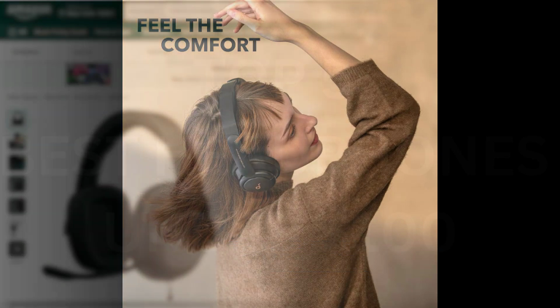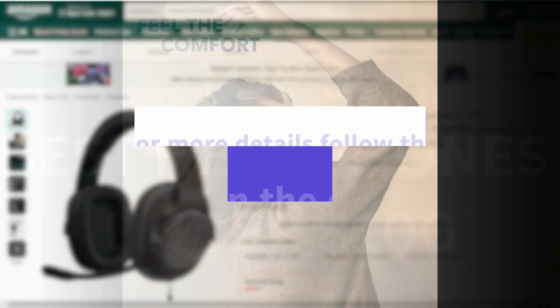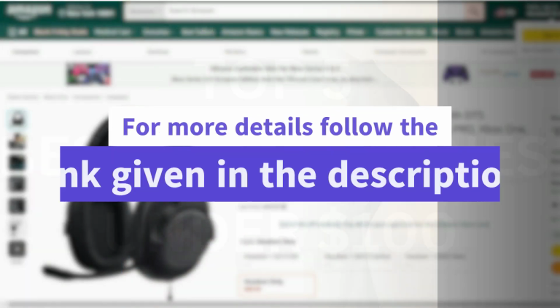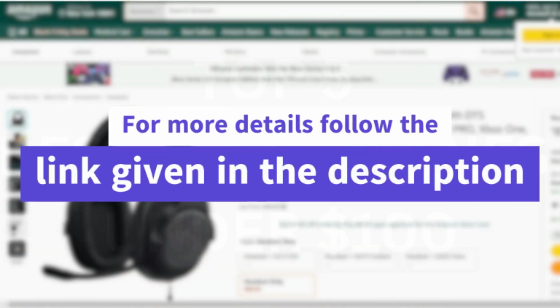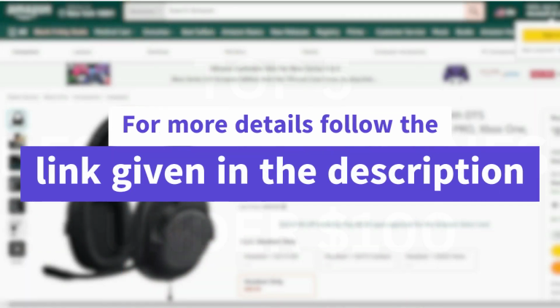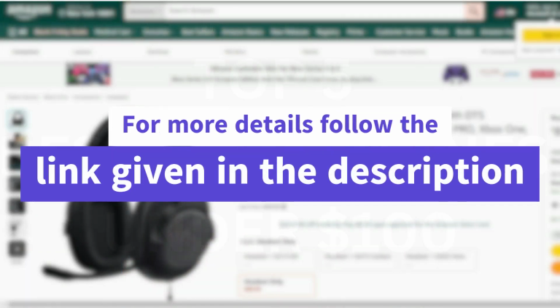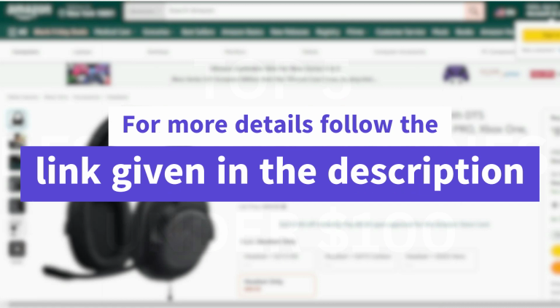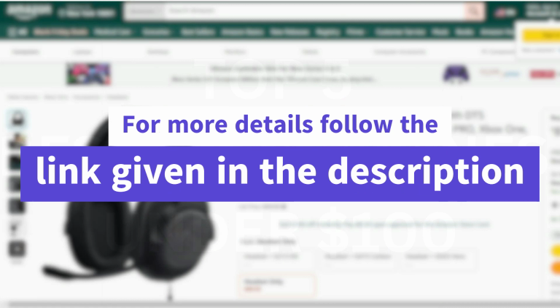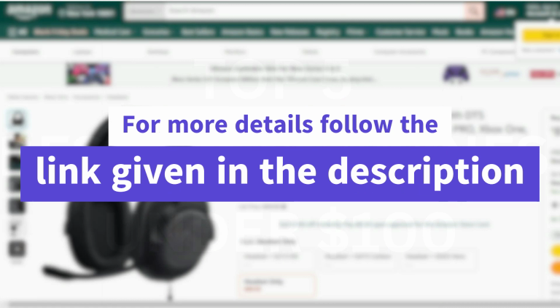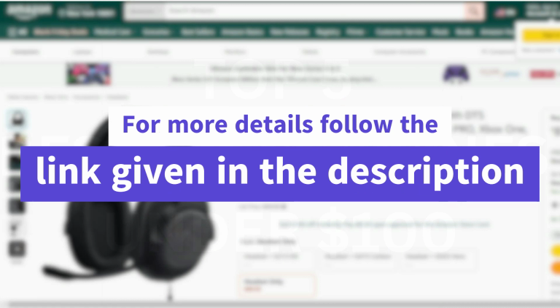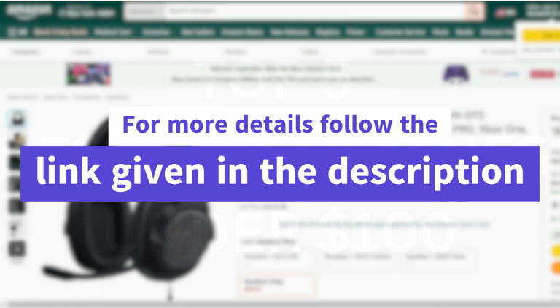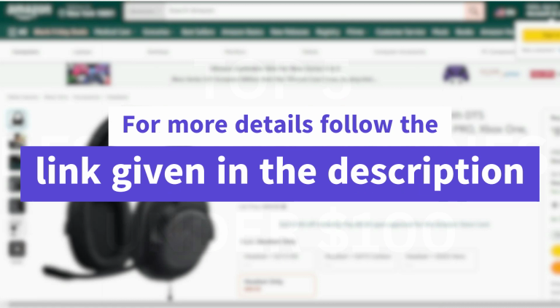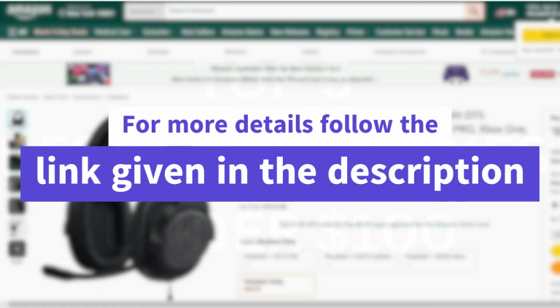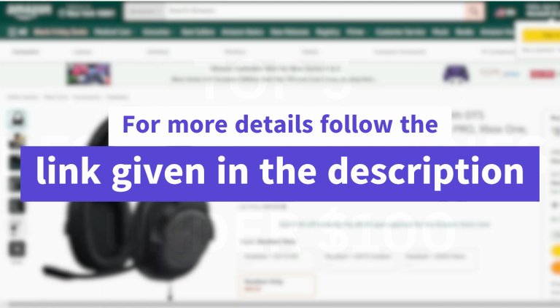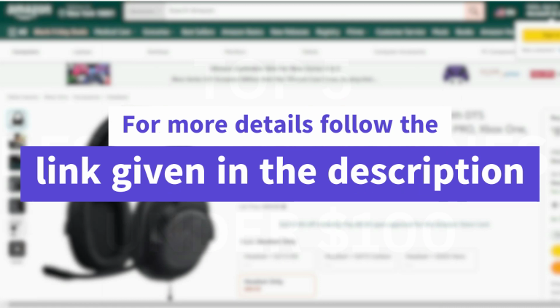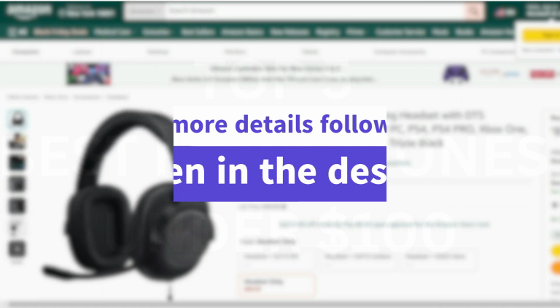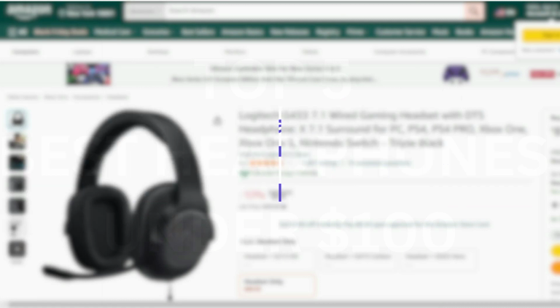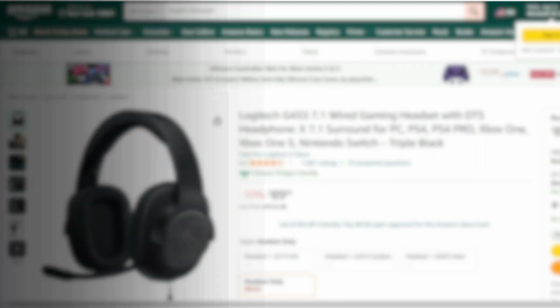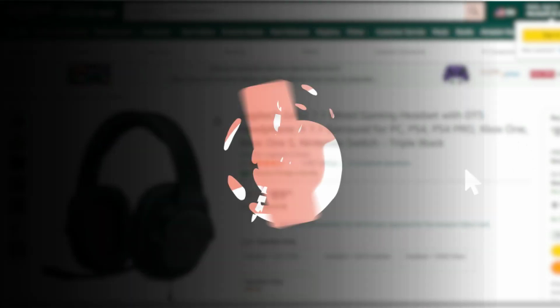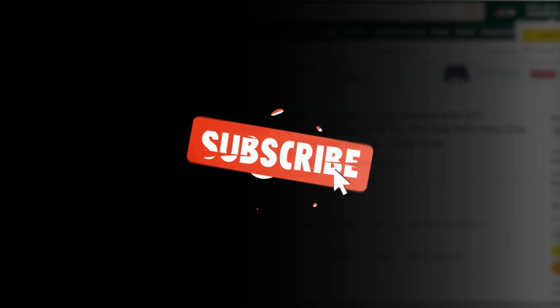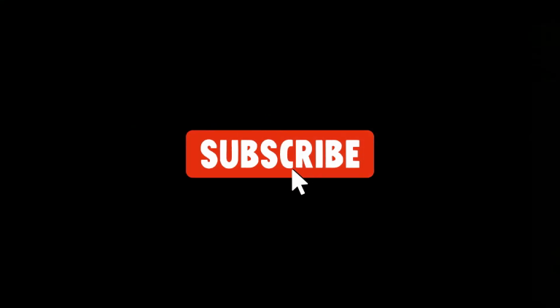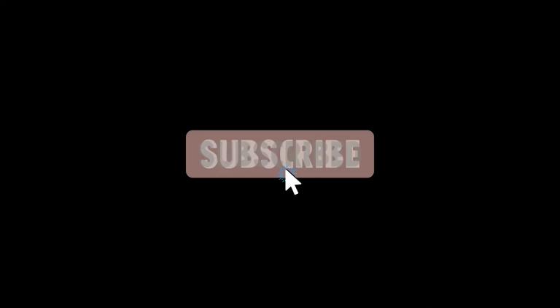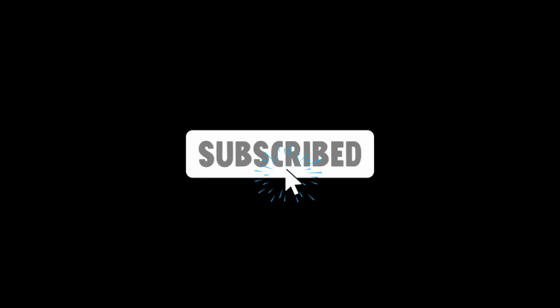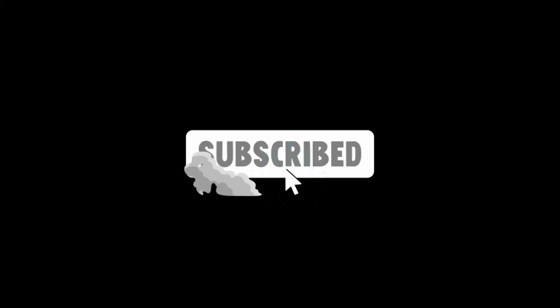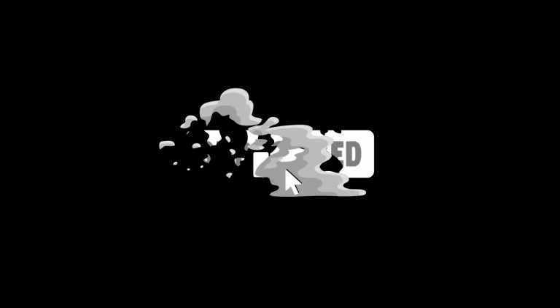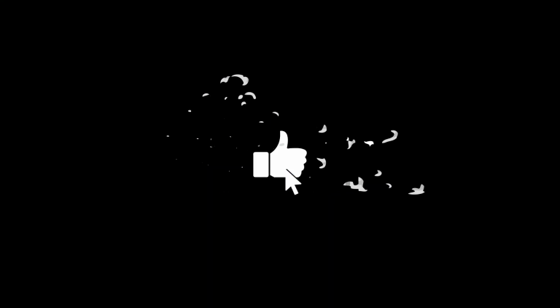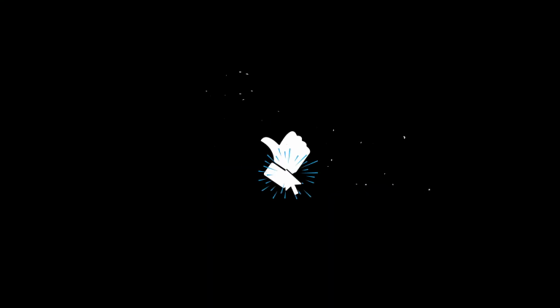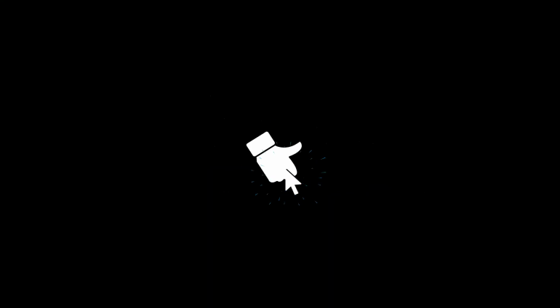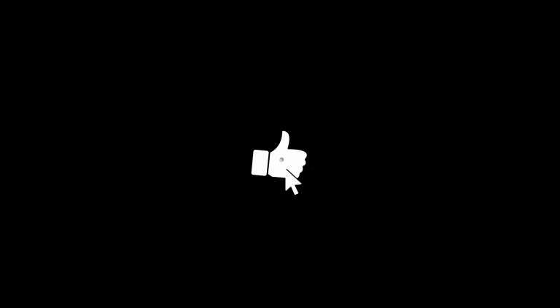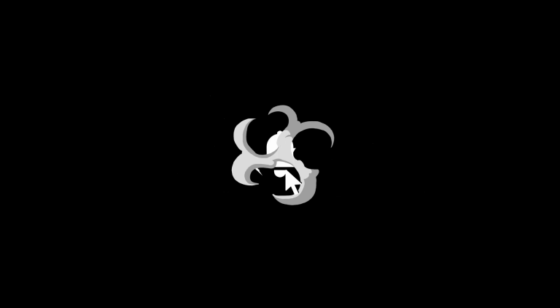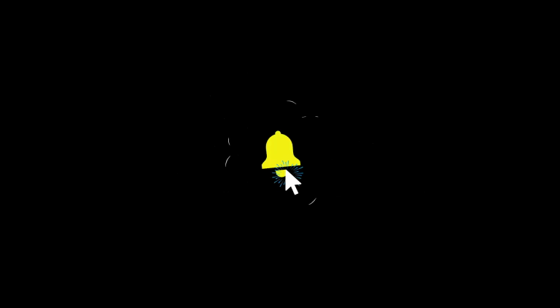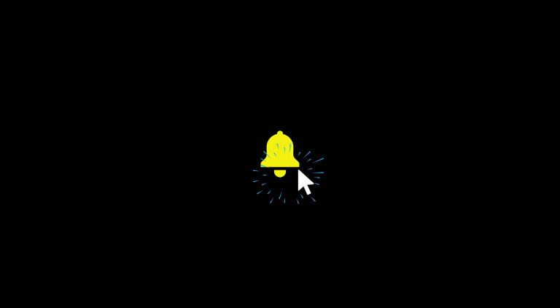For more details, follow the link given in the description. If you are new here, please subscribe to the channel and like the videos.